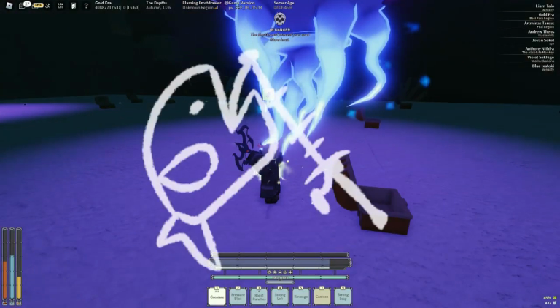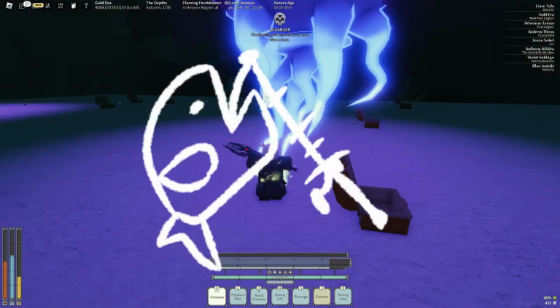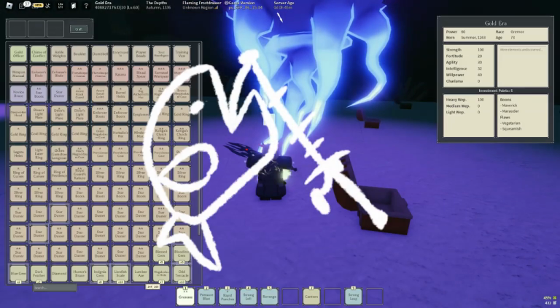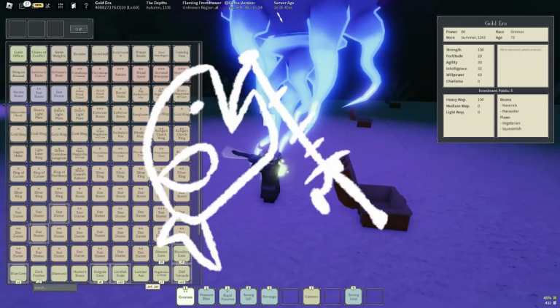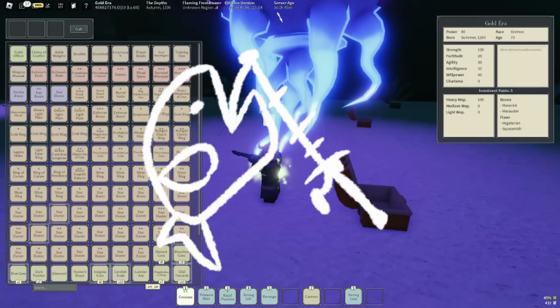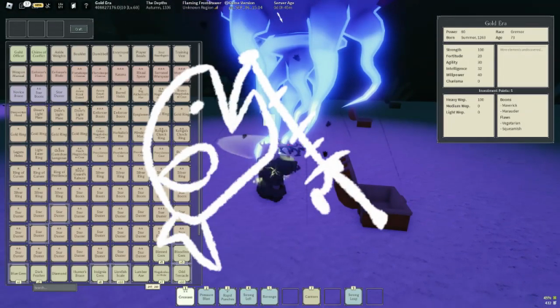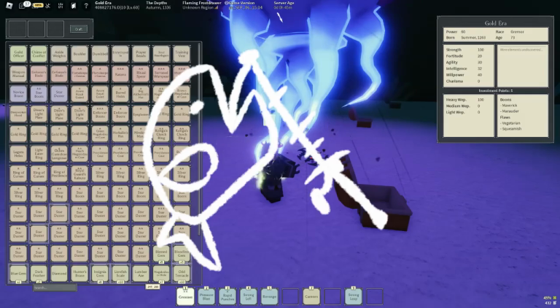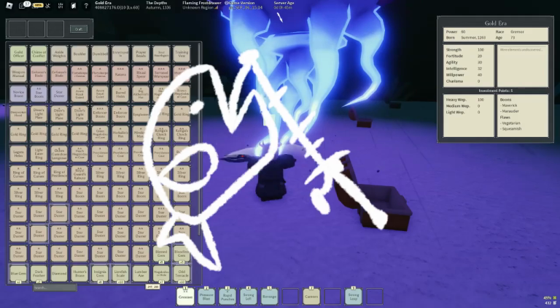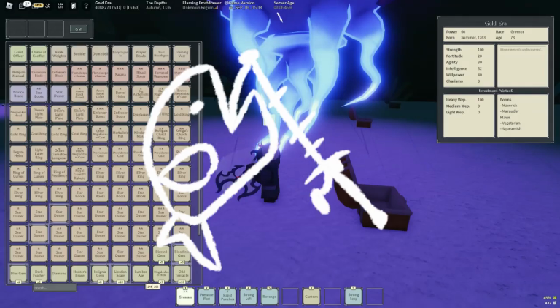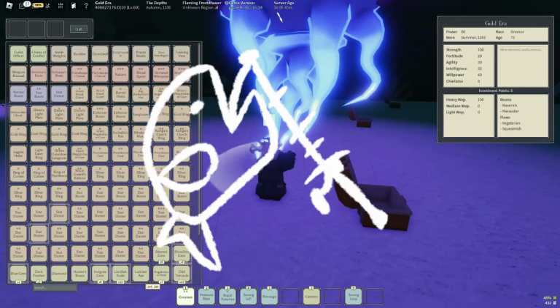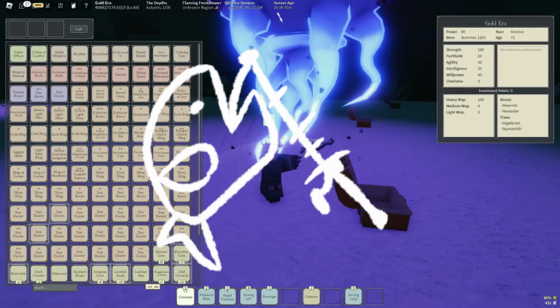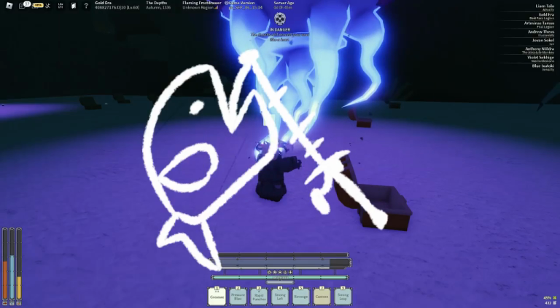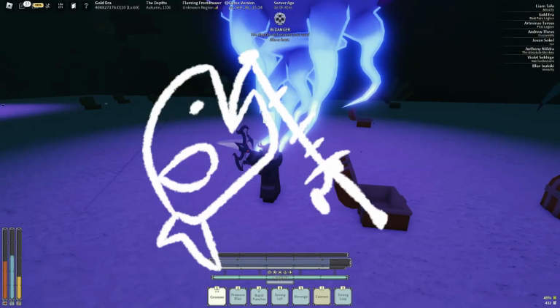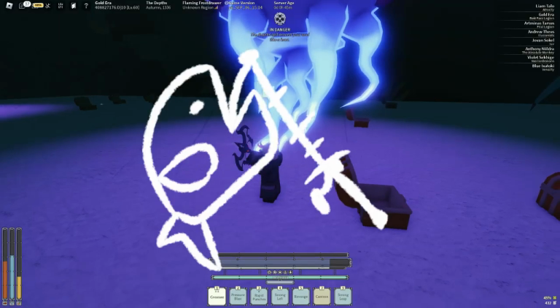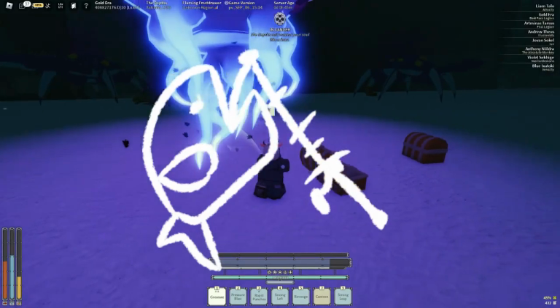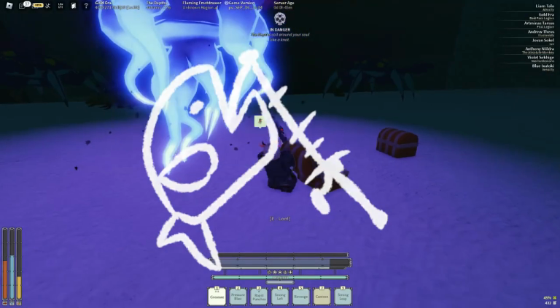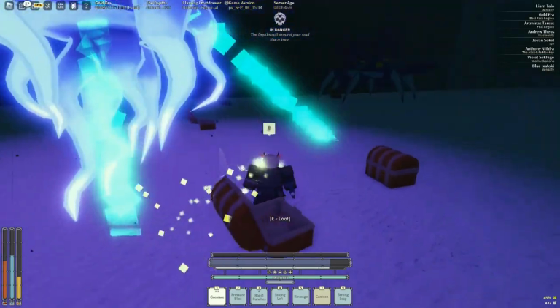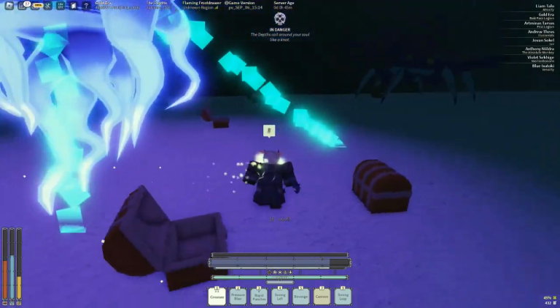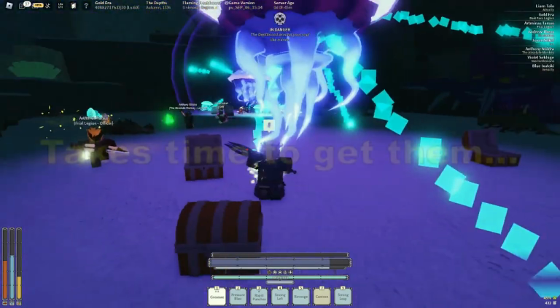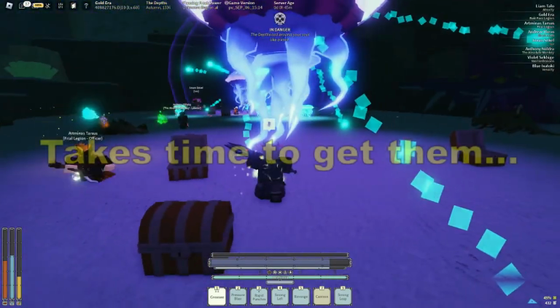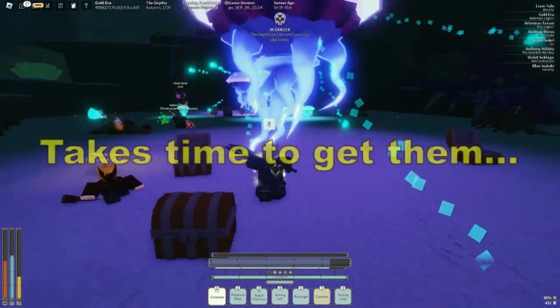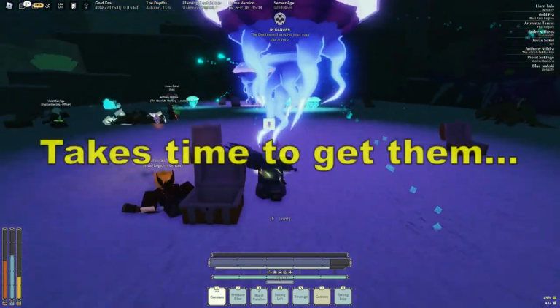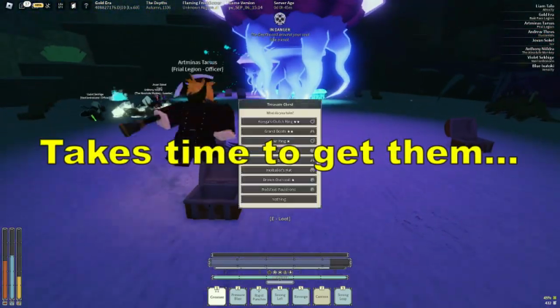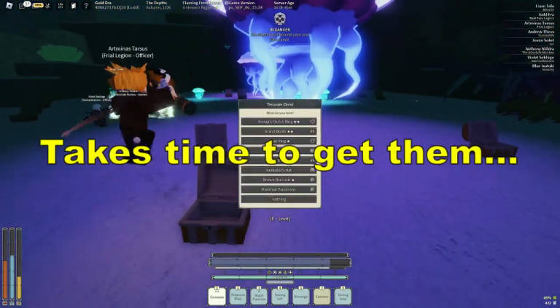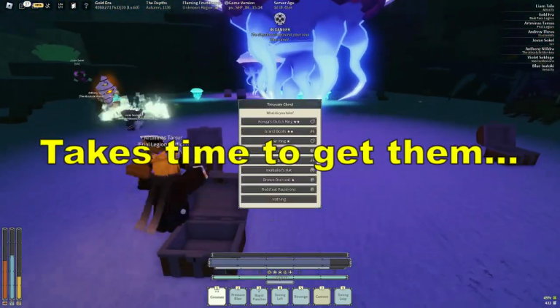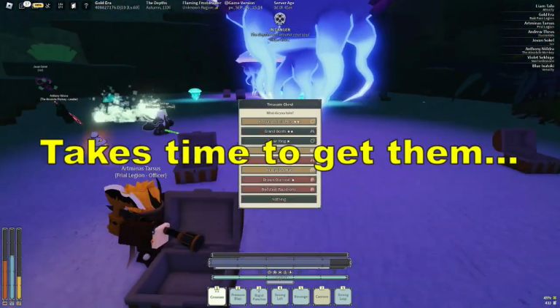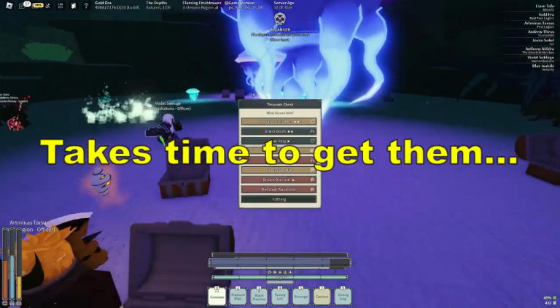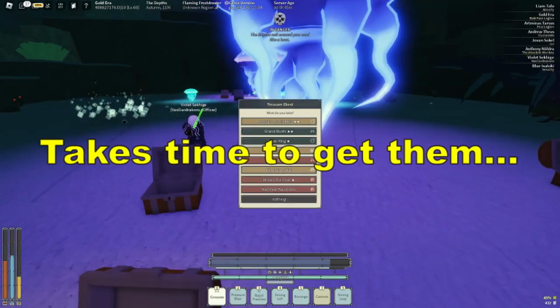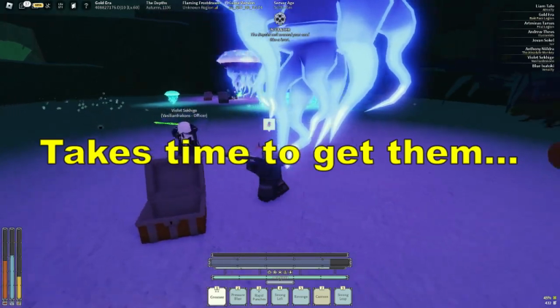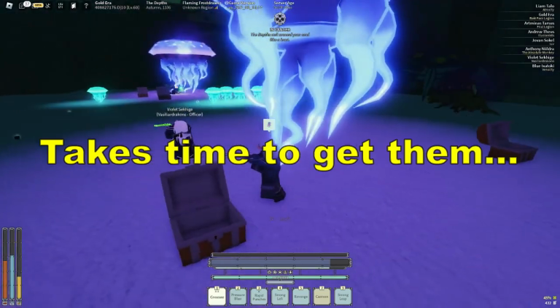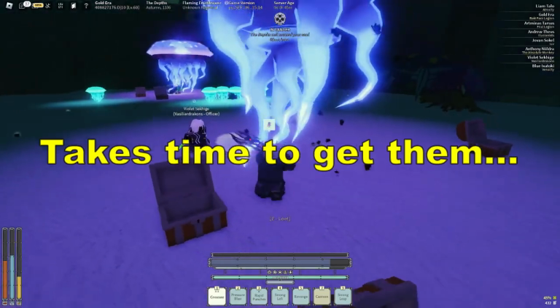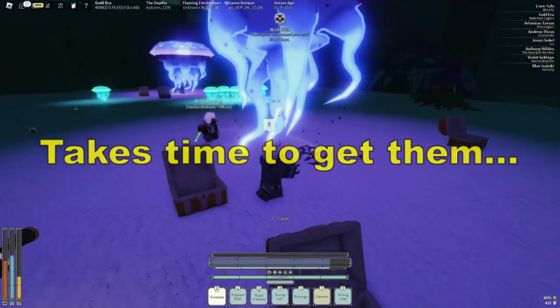At number 6 we have fishing. Fishing is kinda good, but you need to know that to get an enchant it could take literal hours — I'm not joking.